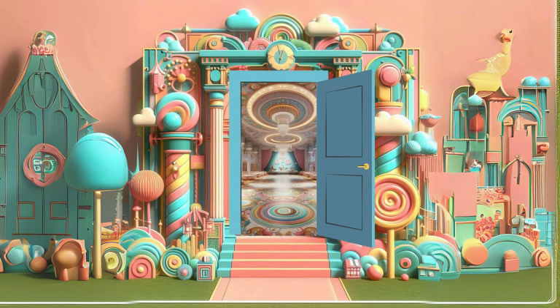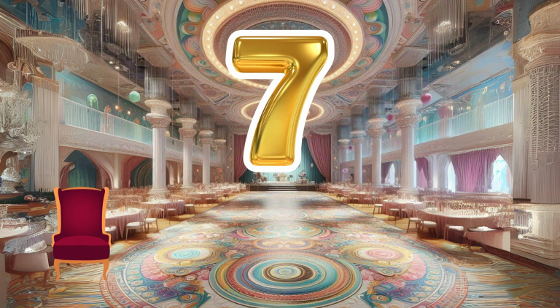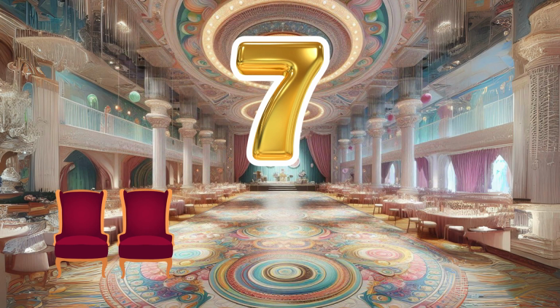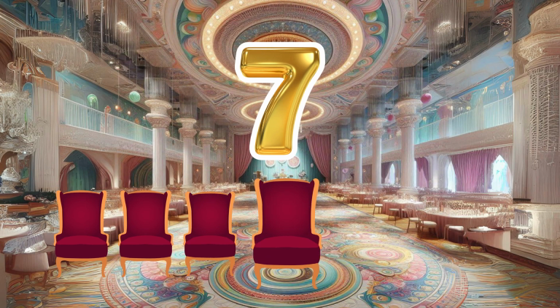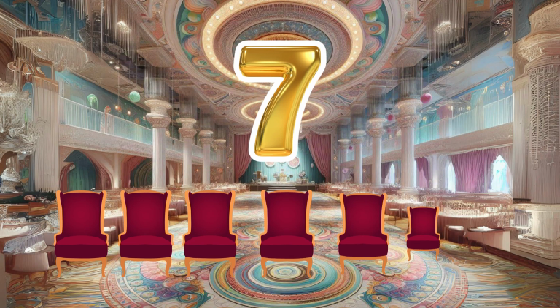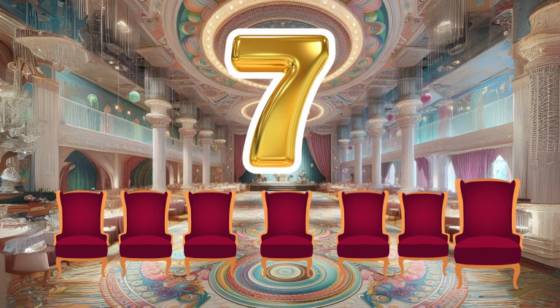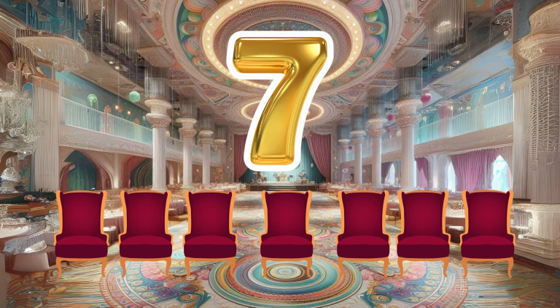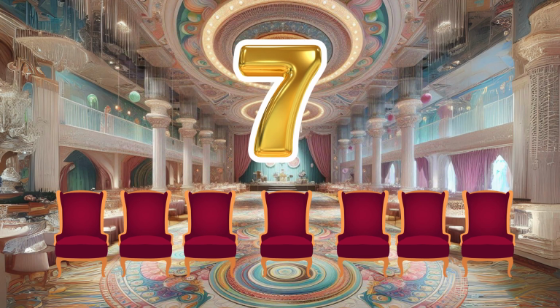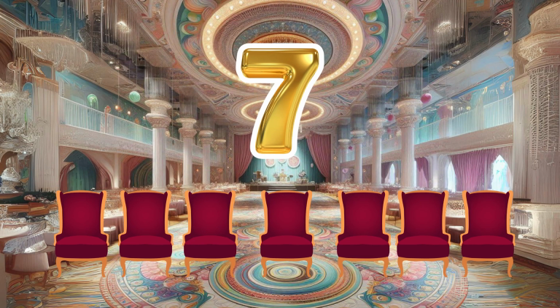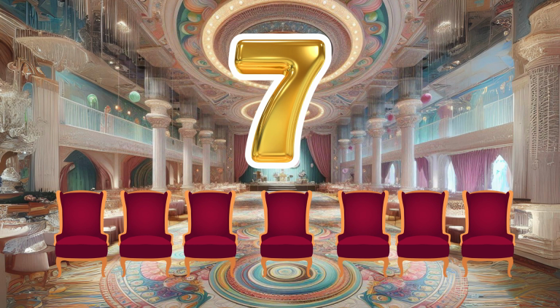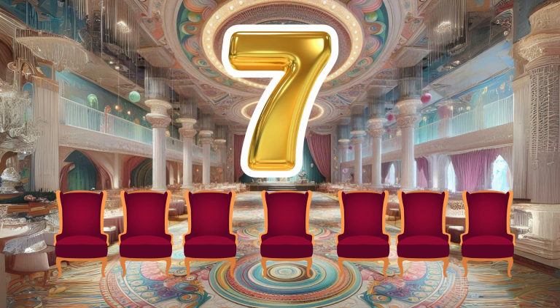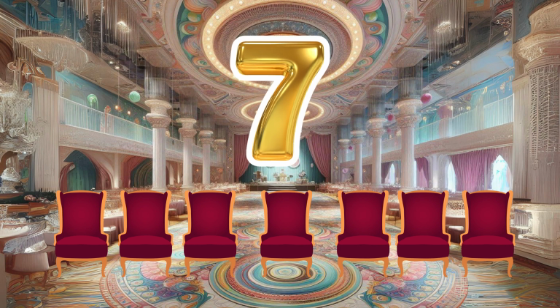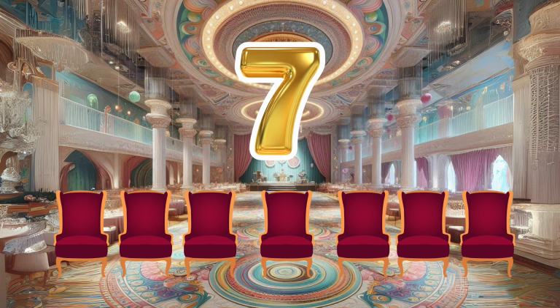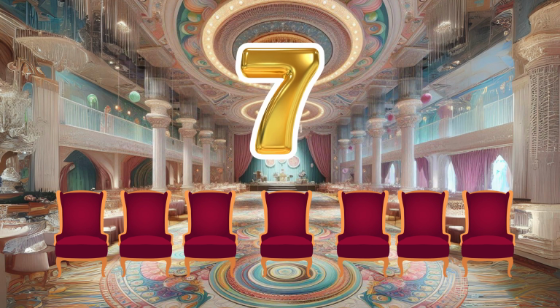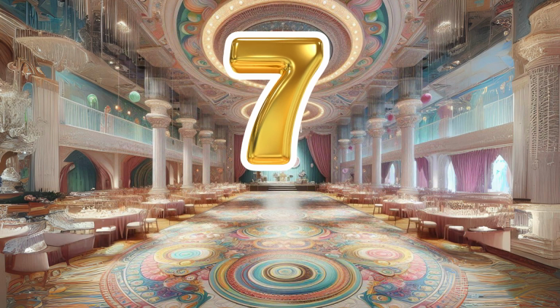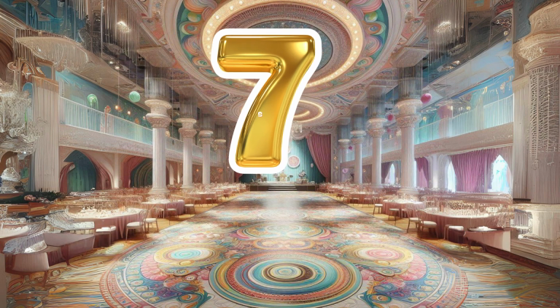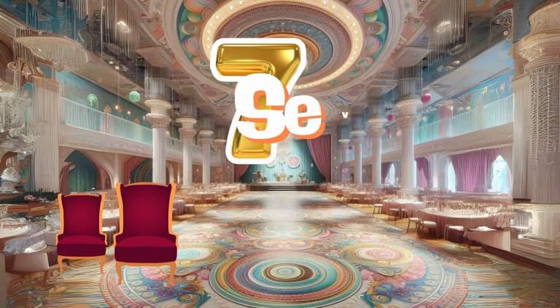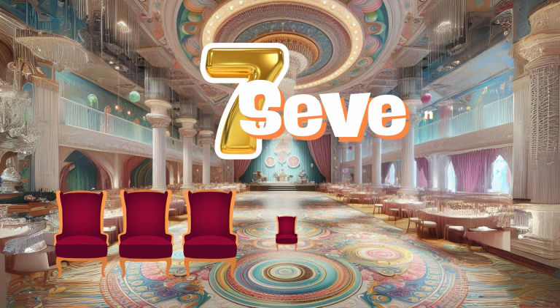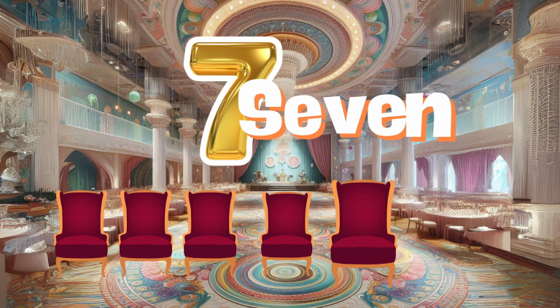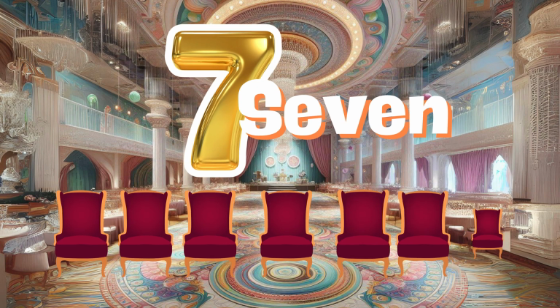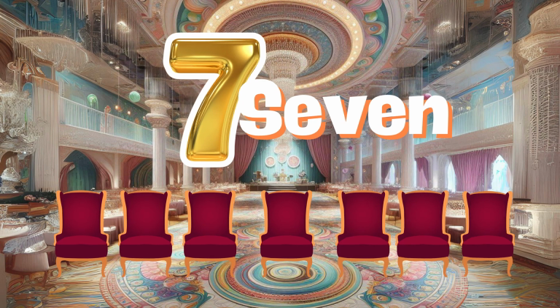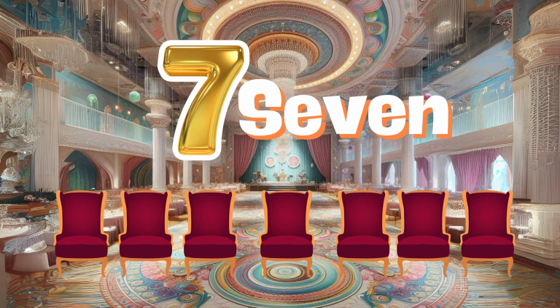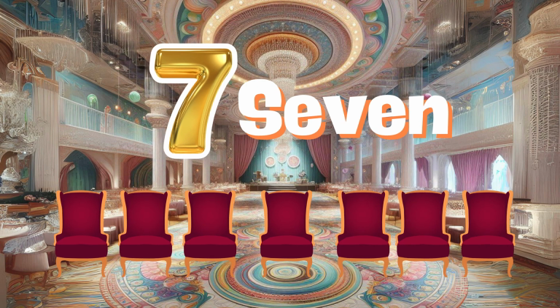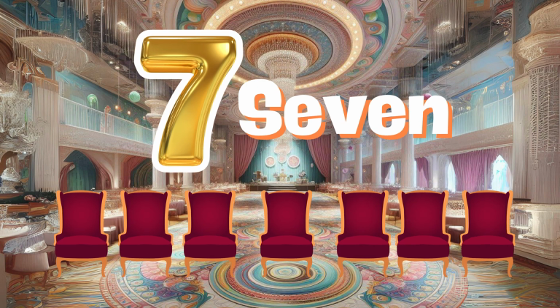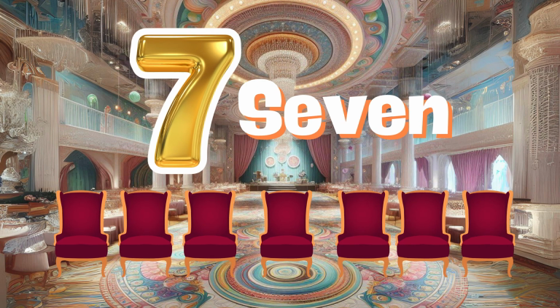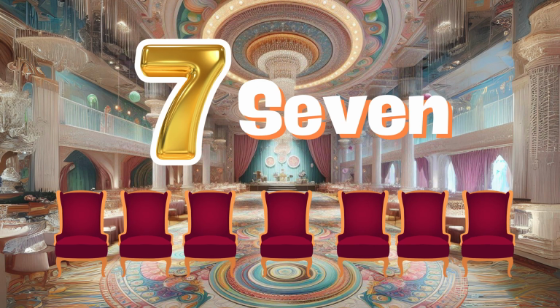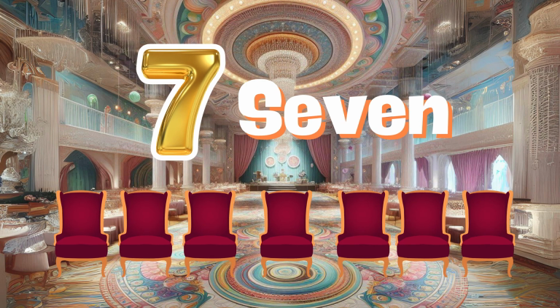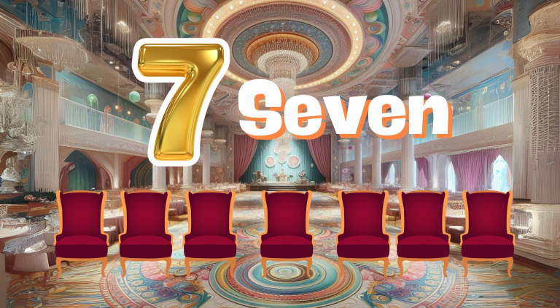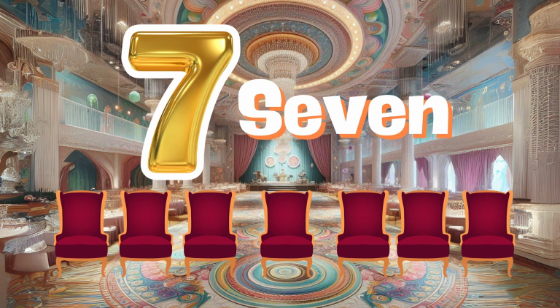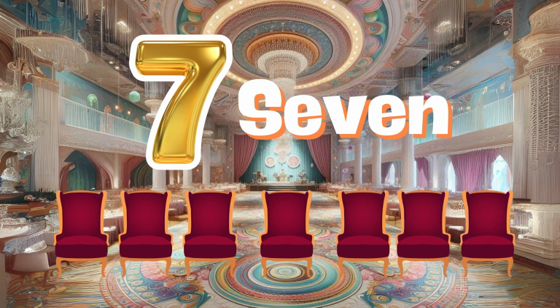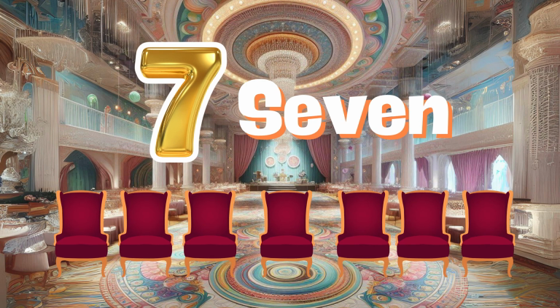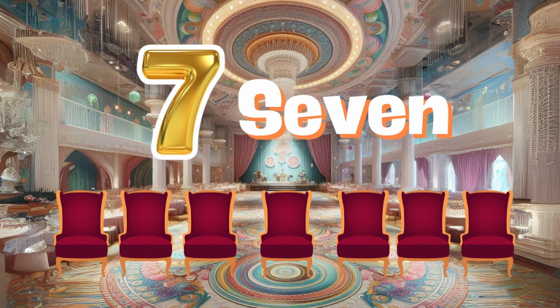Relax in the lucky lounge, where number seven brings good fortune. Can you take a seat and count the chairs with me?